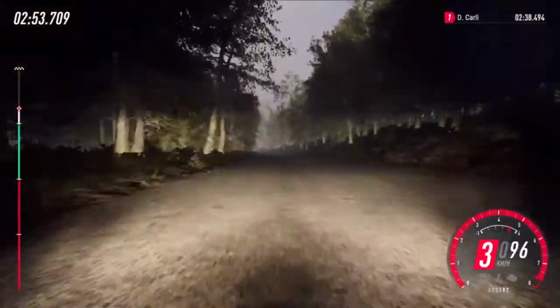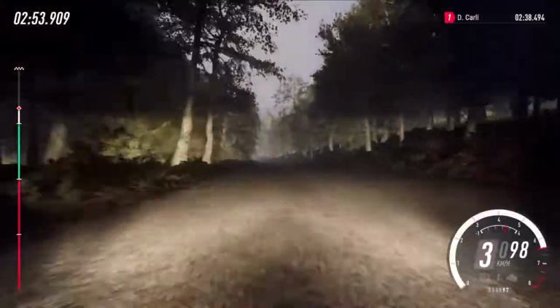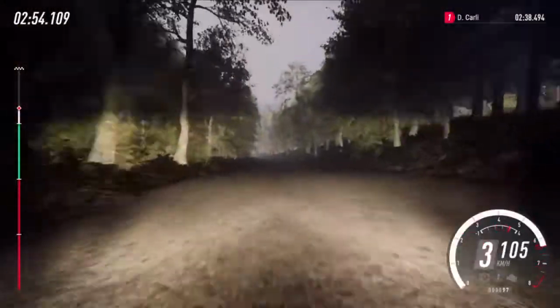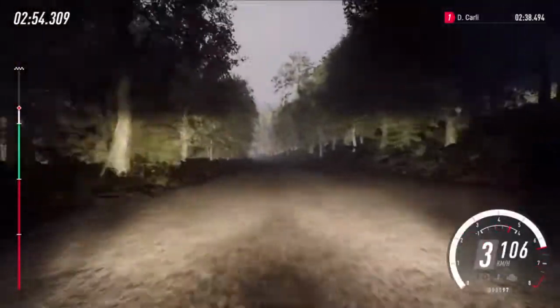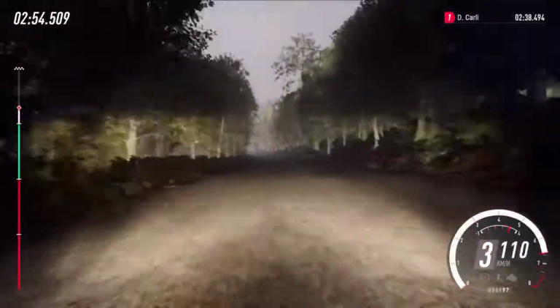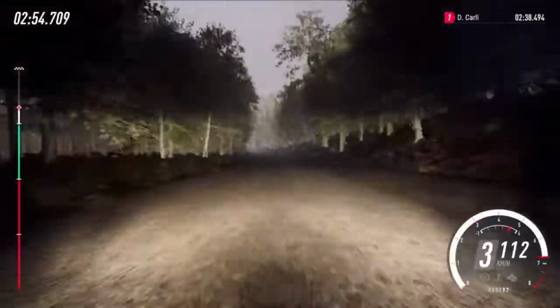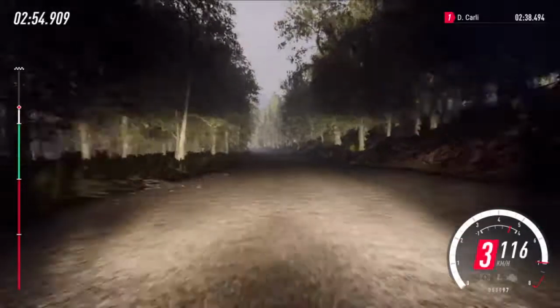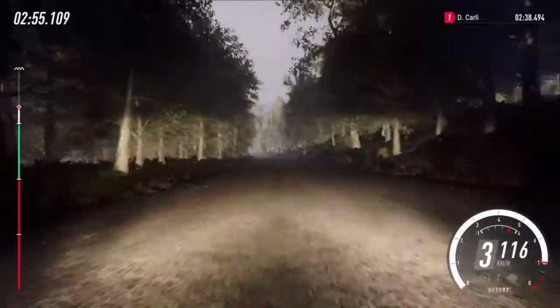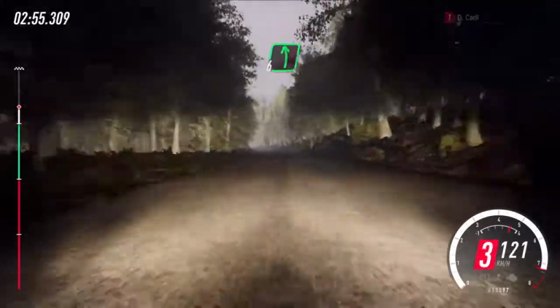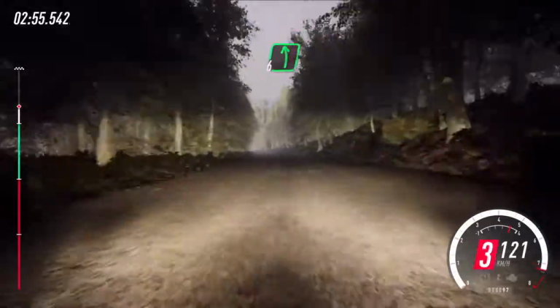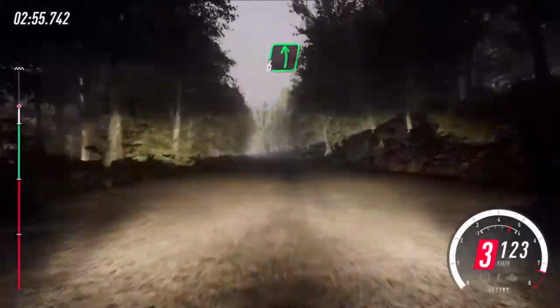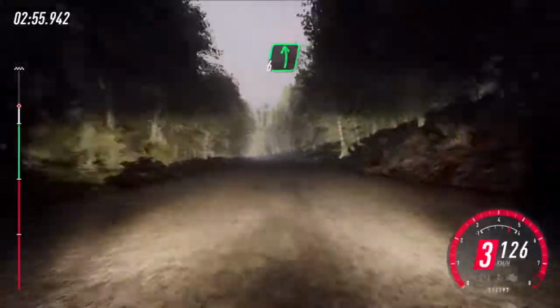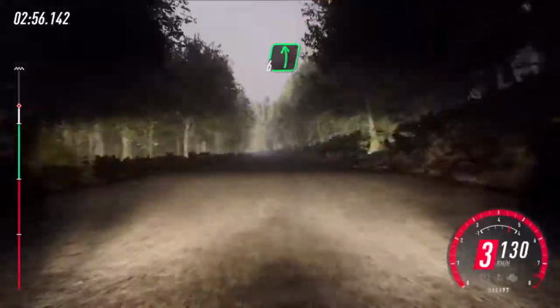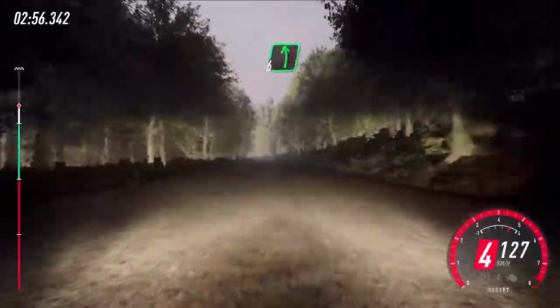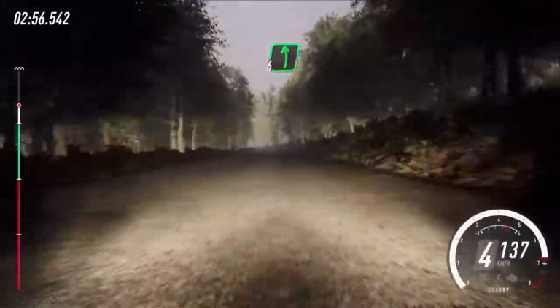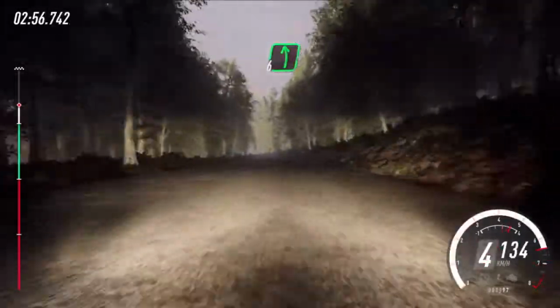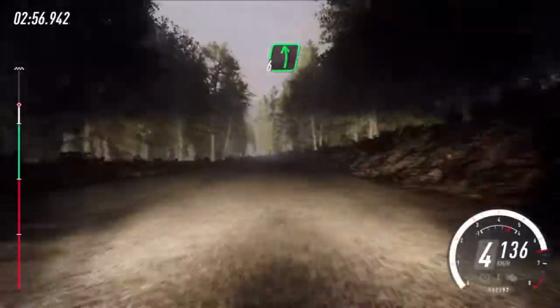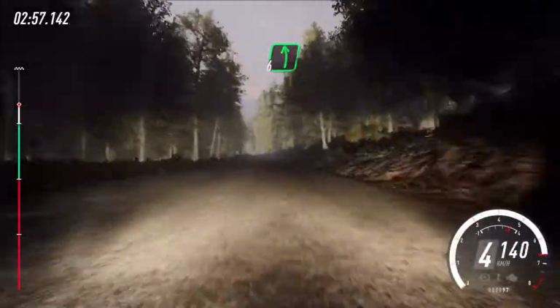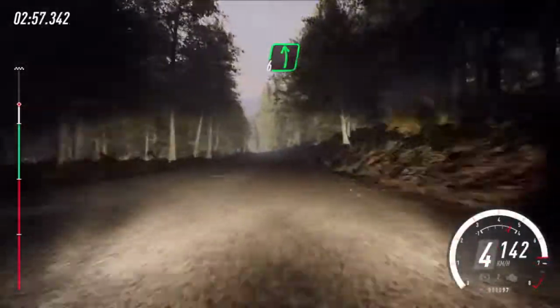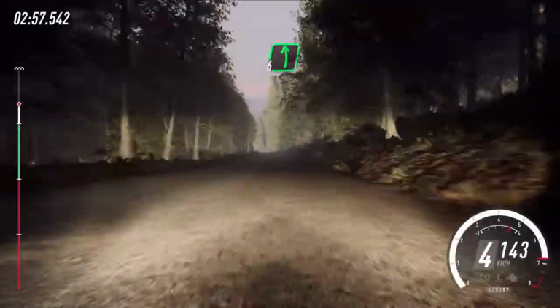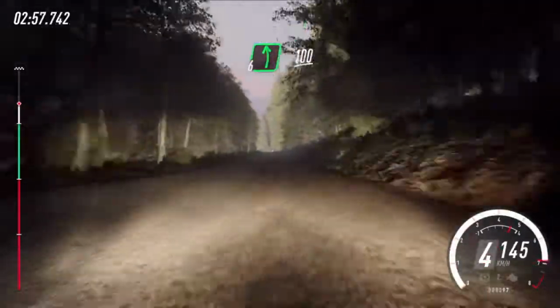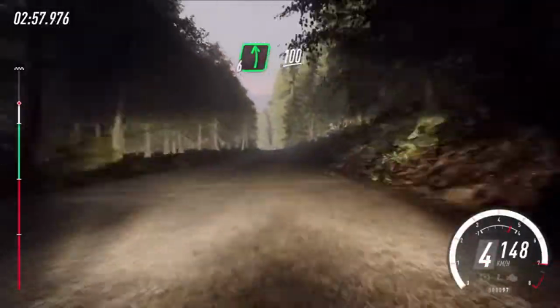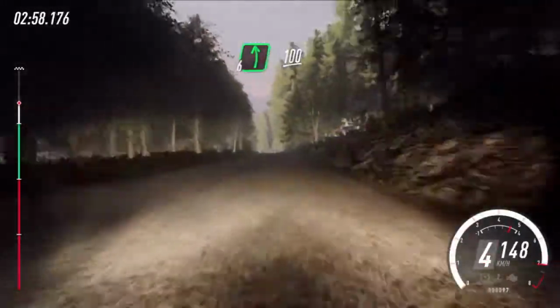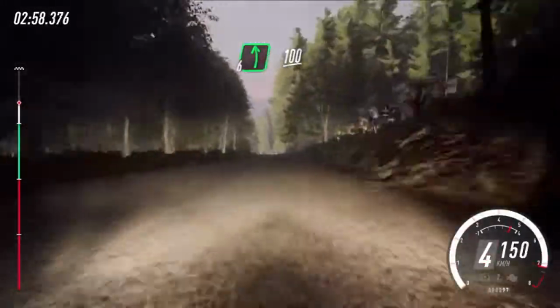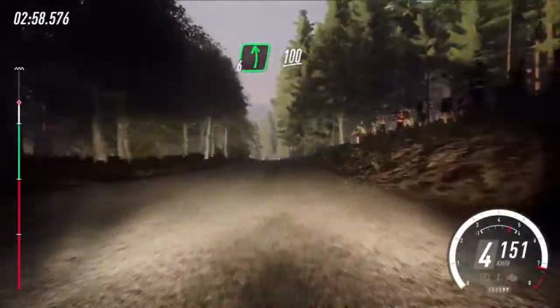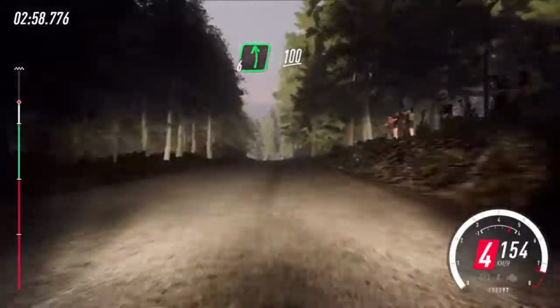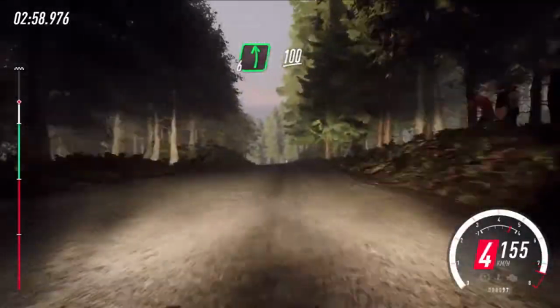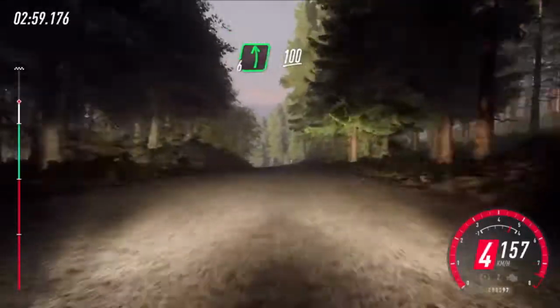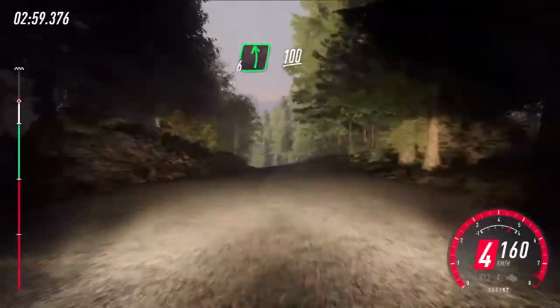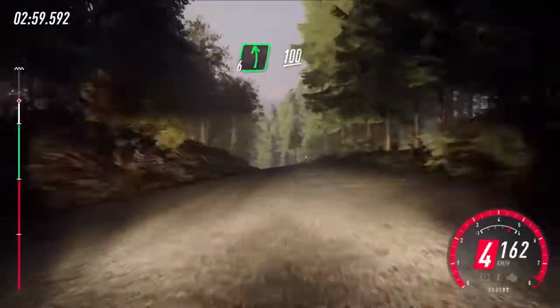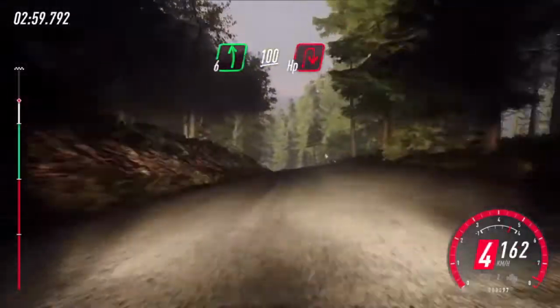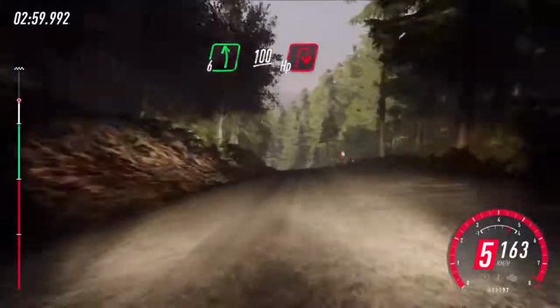Long crest. Into 6 left, over crest. Downhill, slow, 100. Turn unseen, hairpin right.